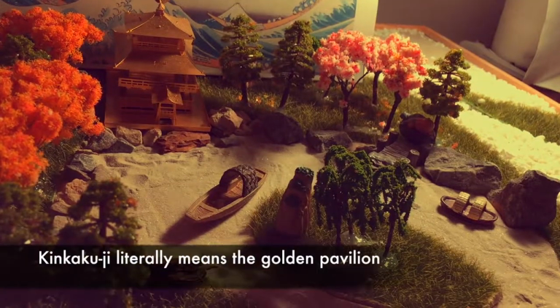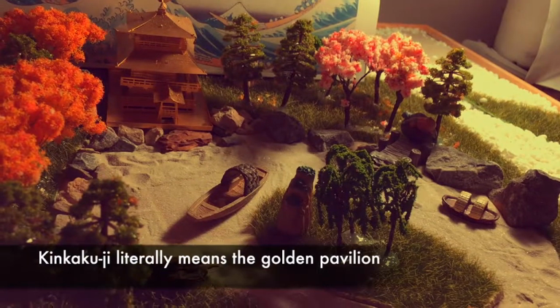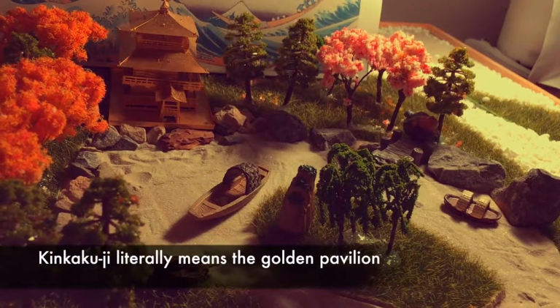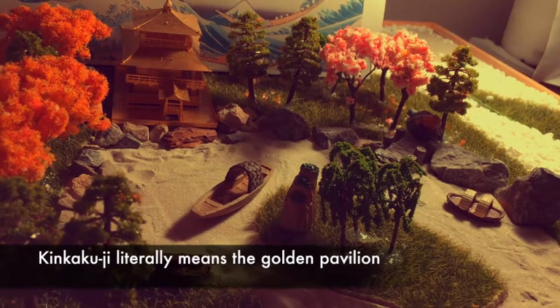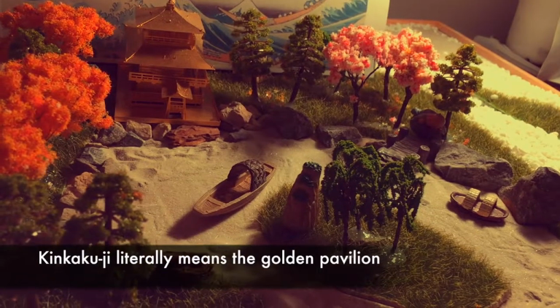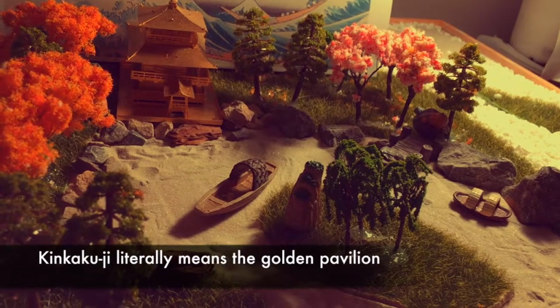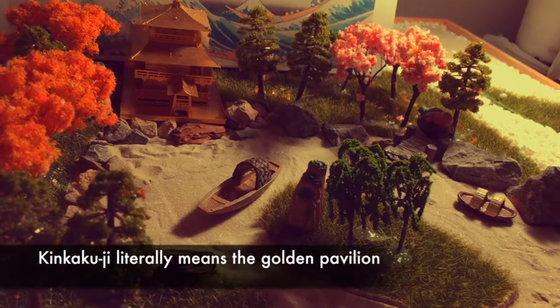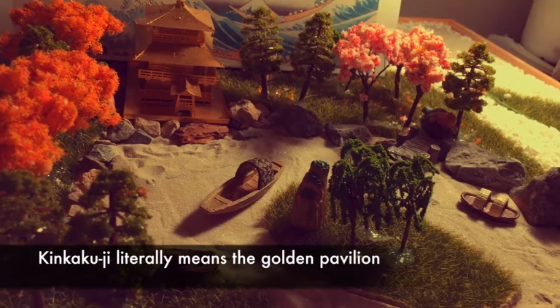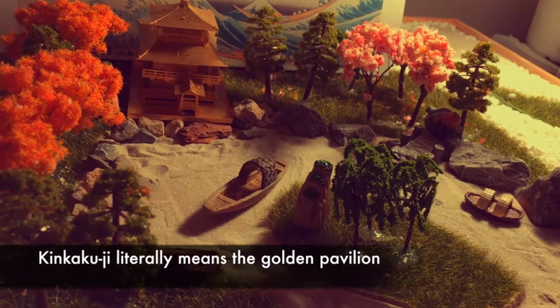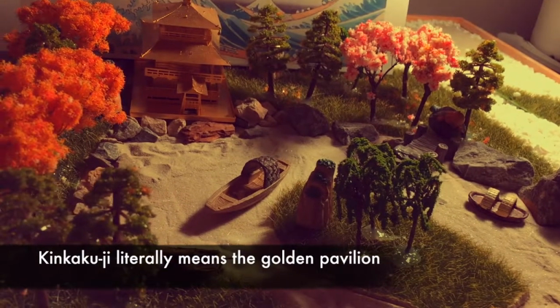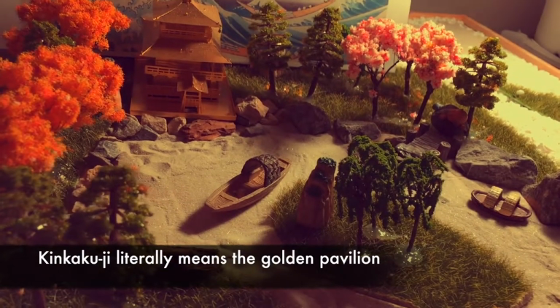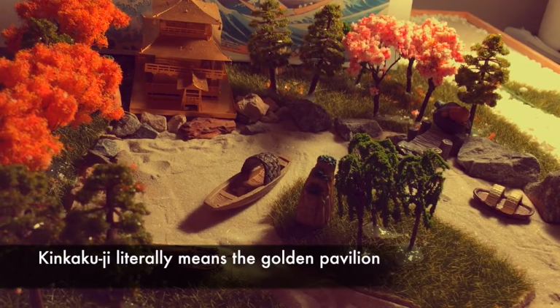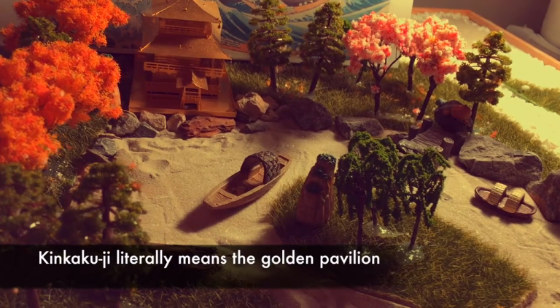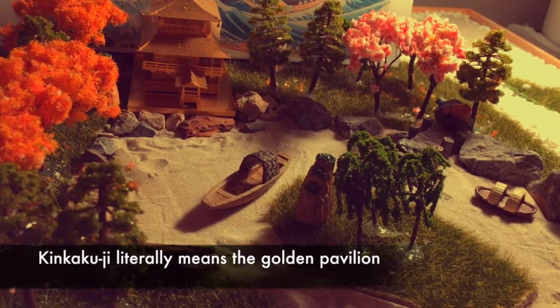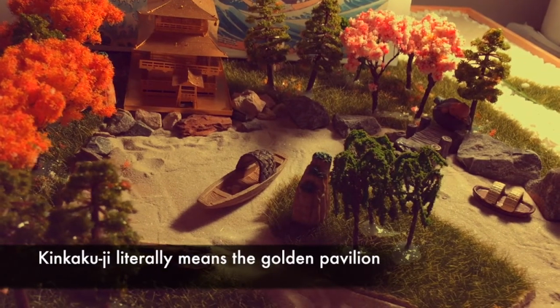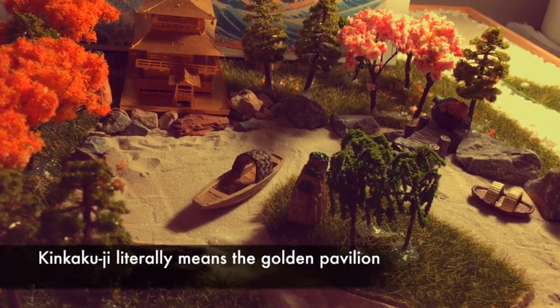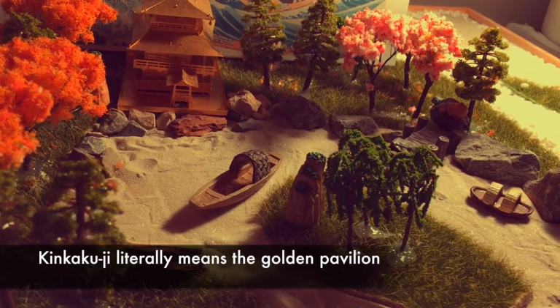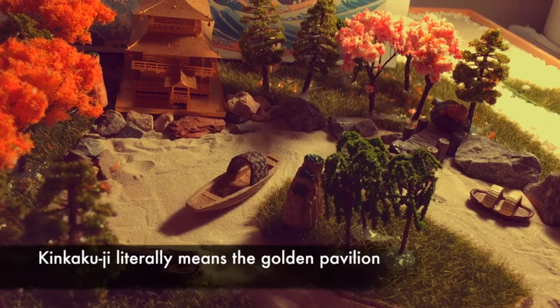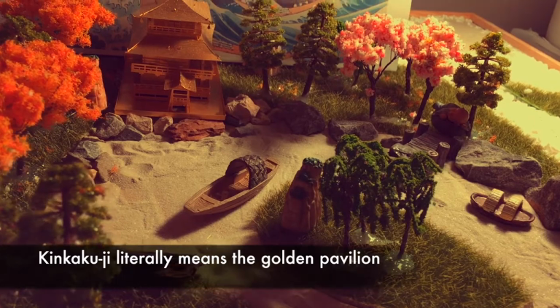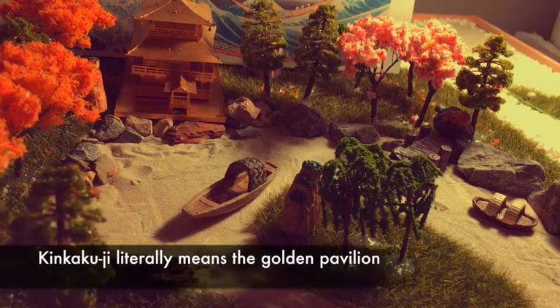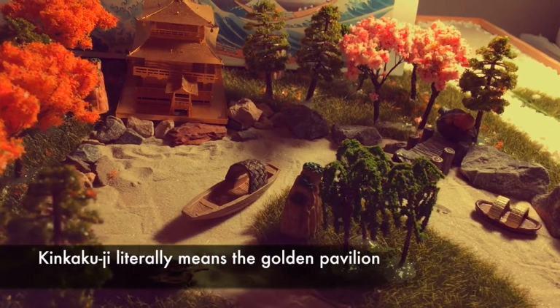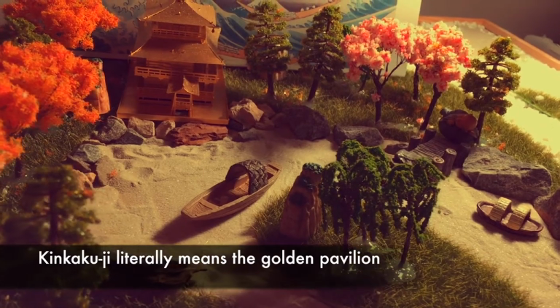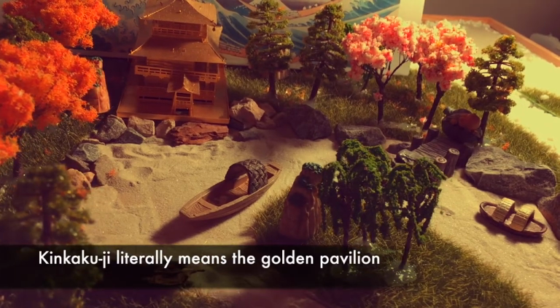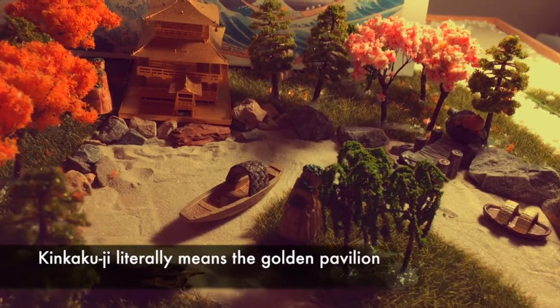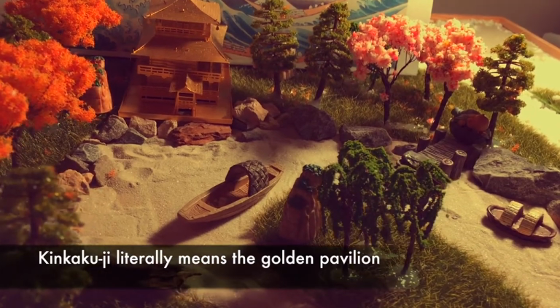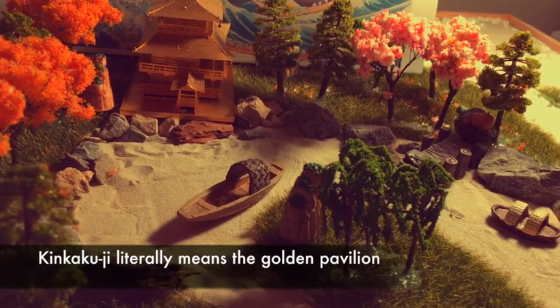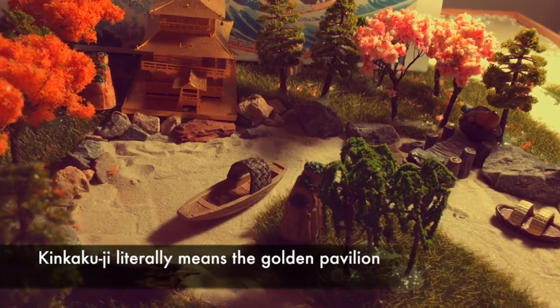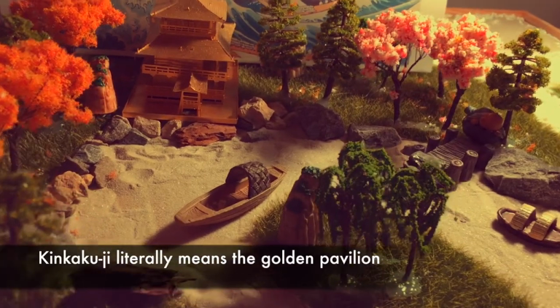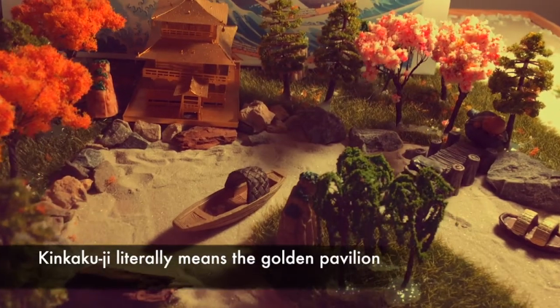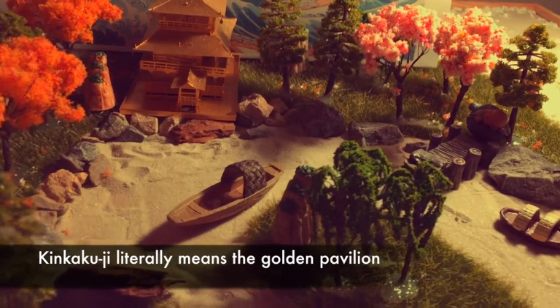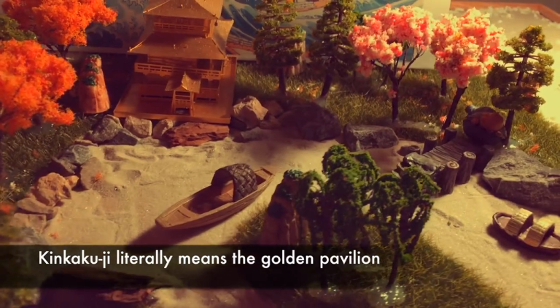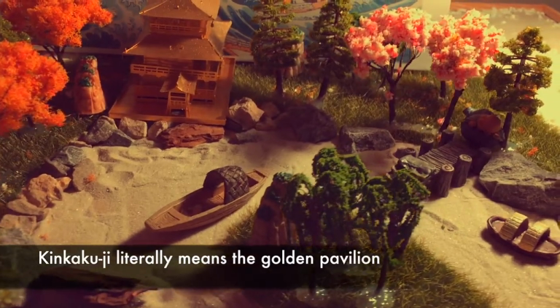Hello everyone, my name is Isu Chen and today I'll introduce you to my handmade Kinkakuji model.